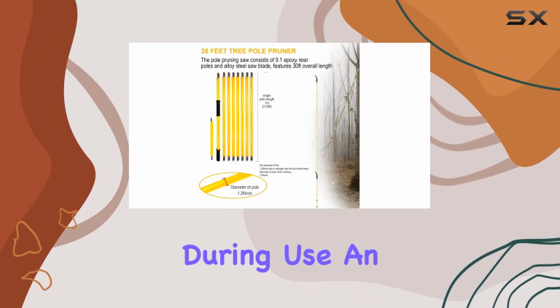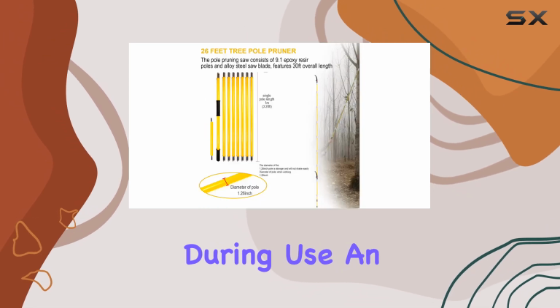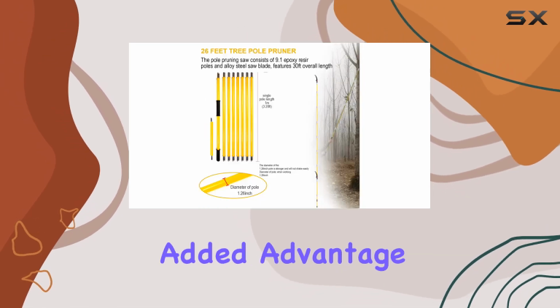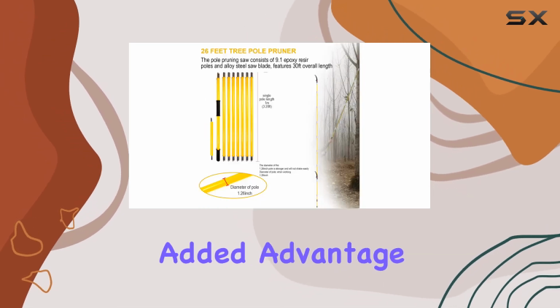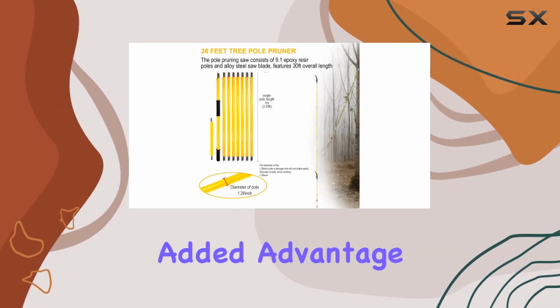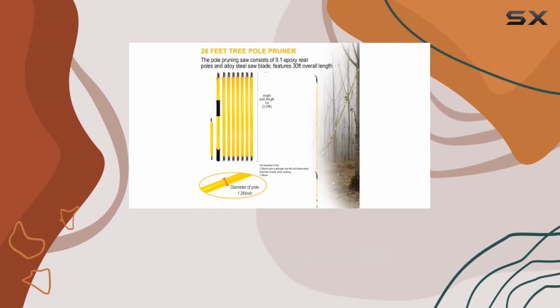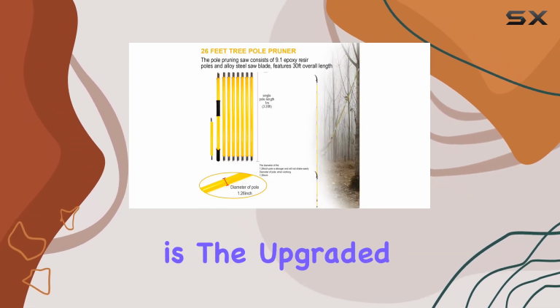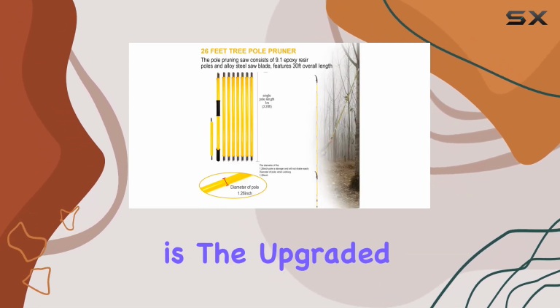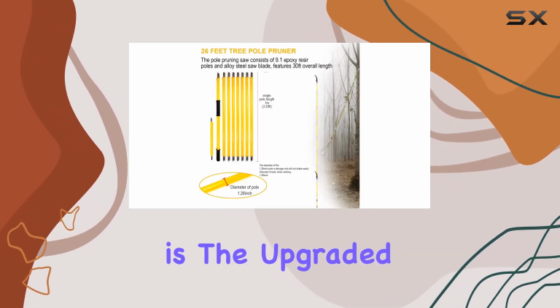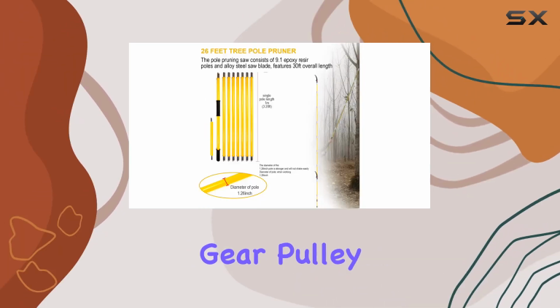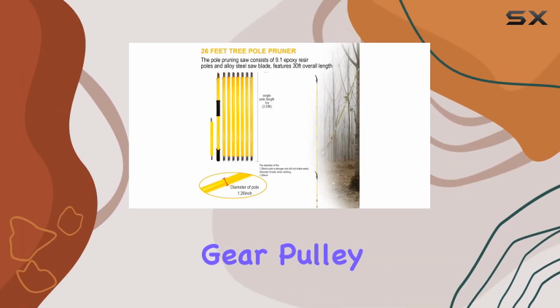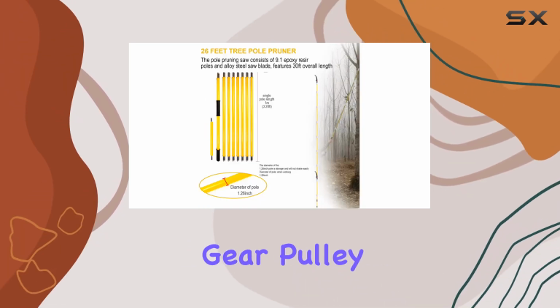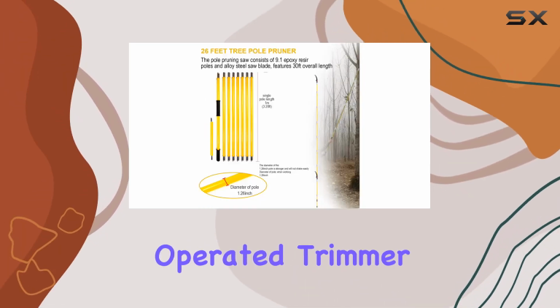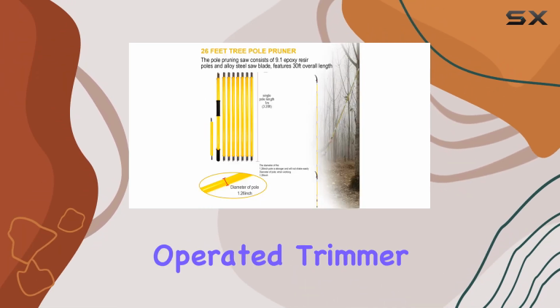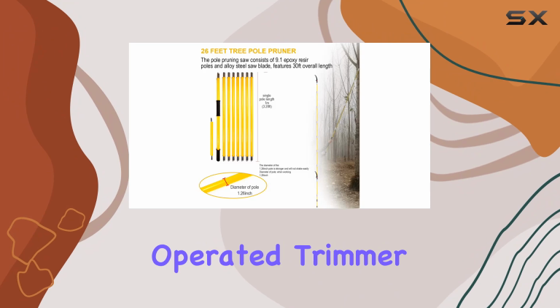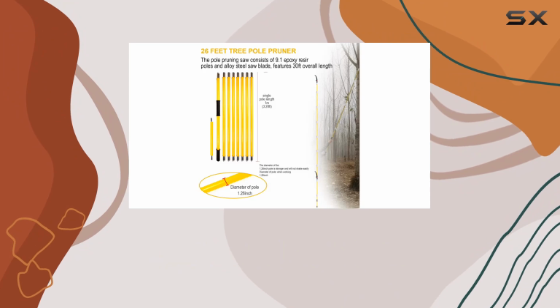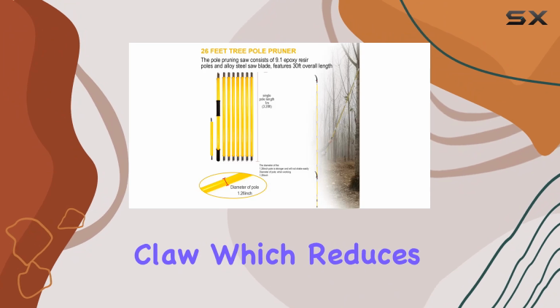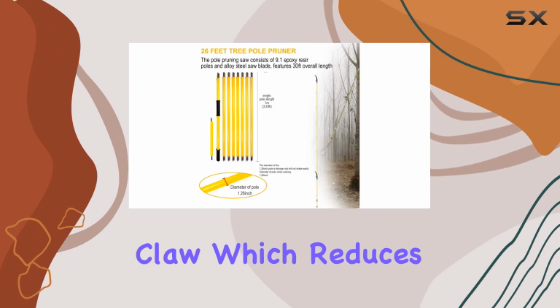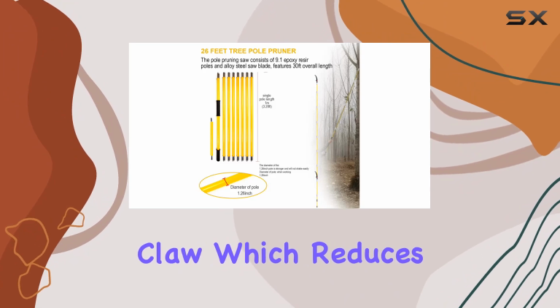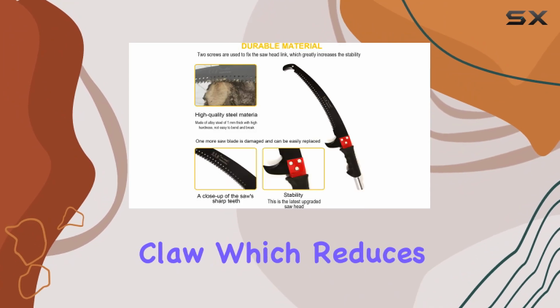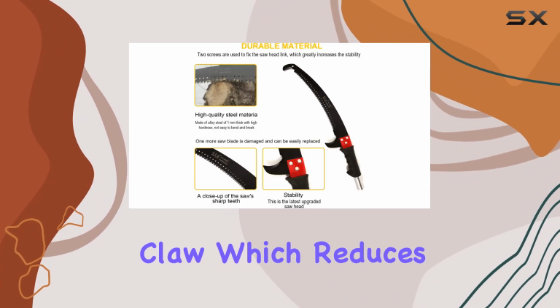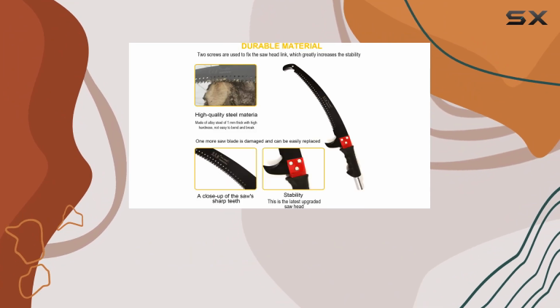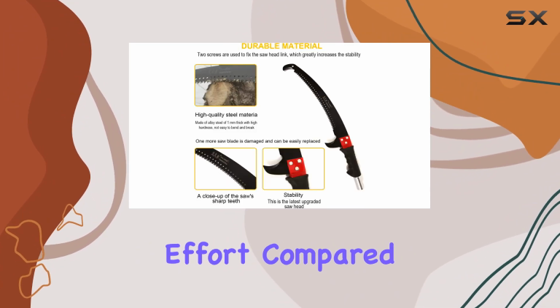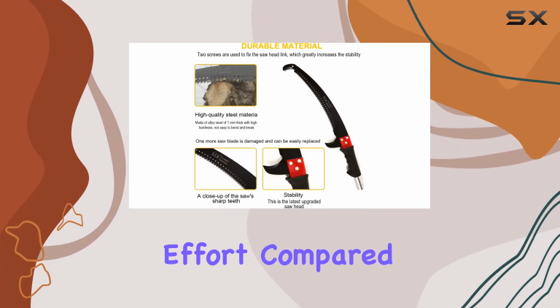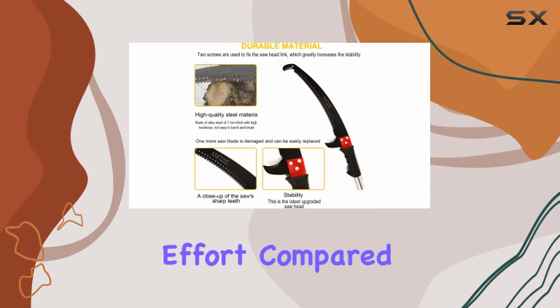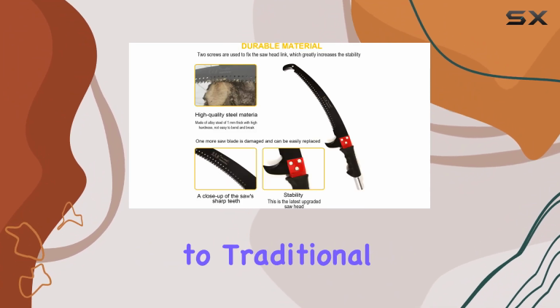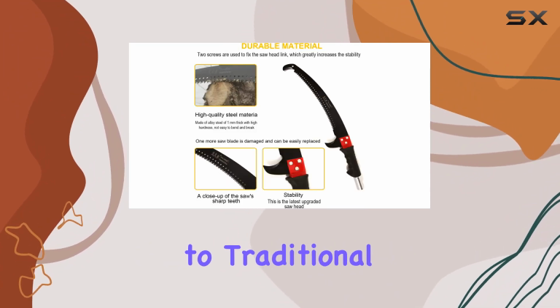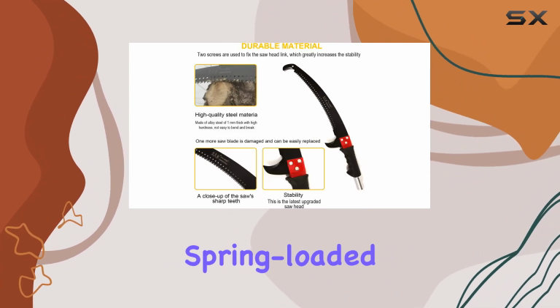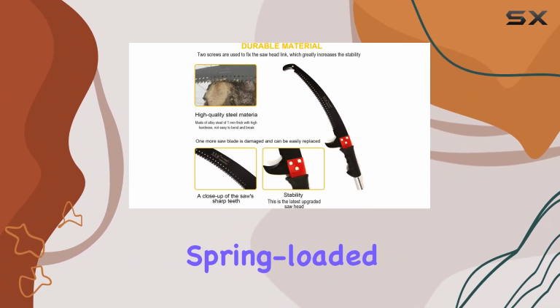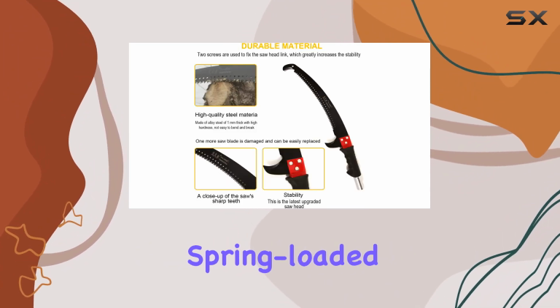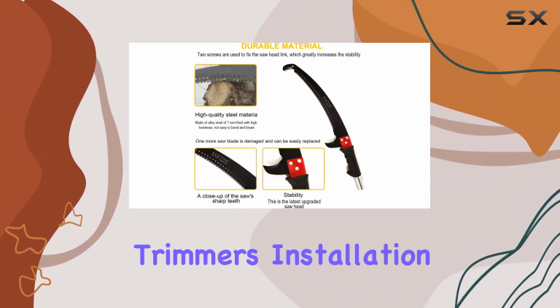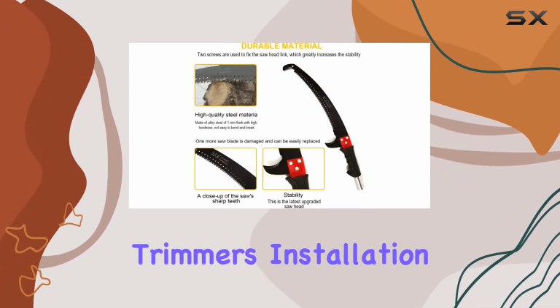An added advantage is the upgraded gear pulley operated trimmer claw, which reduces effort compared to traditional spring-loaded trimmers.